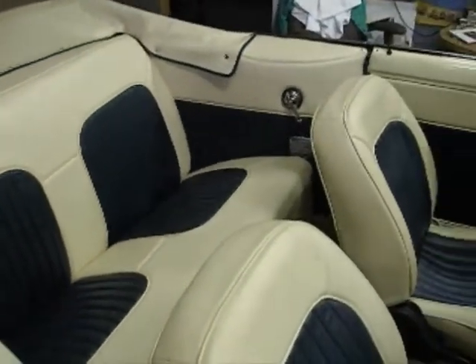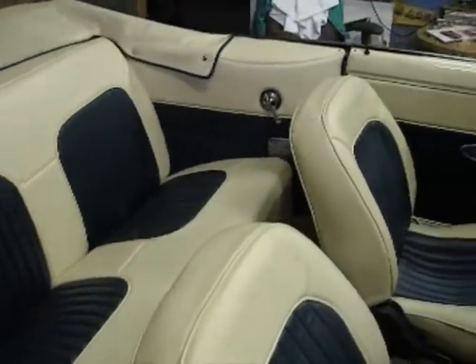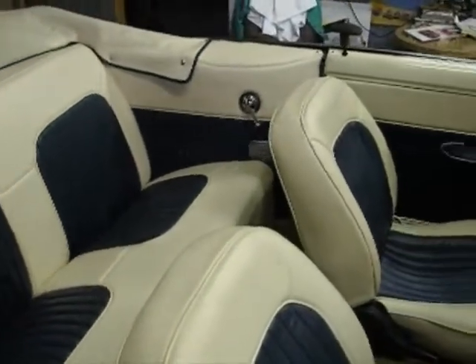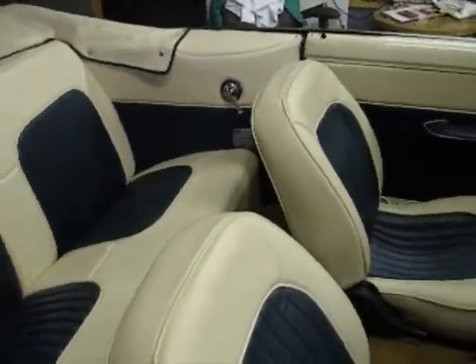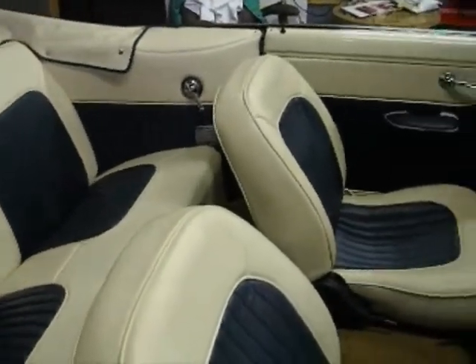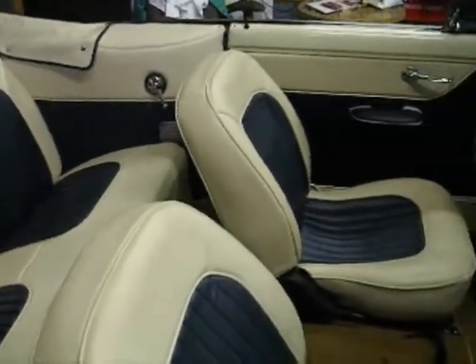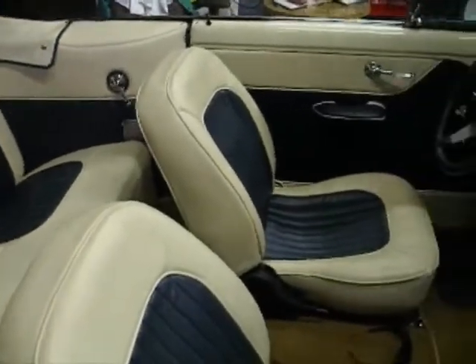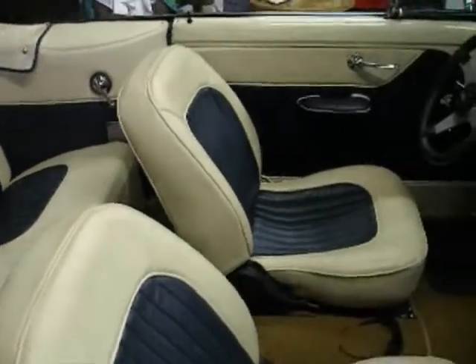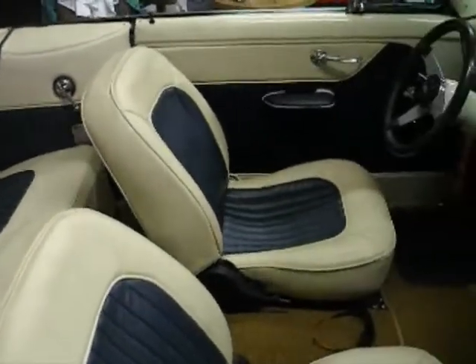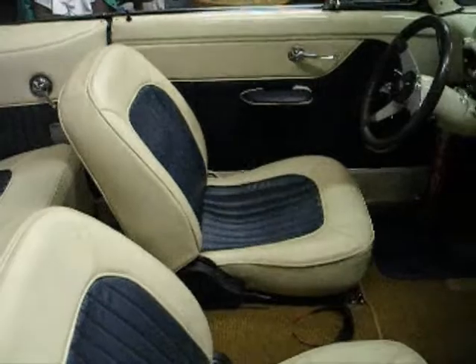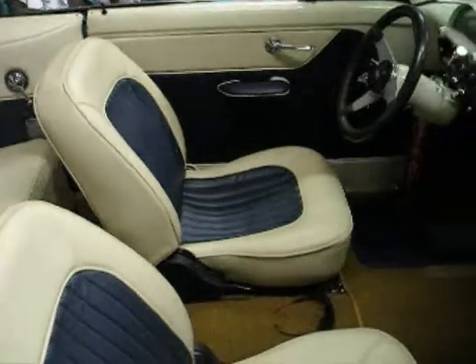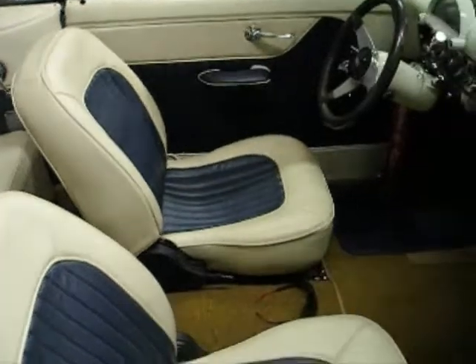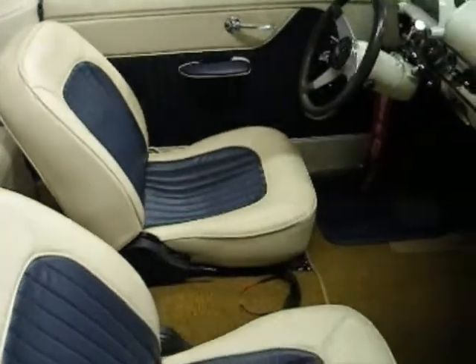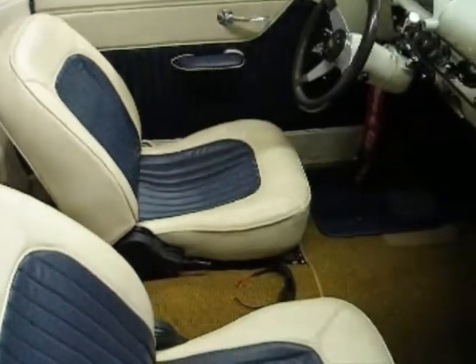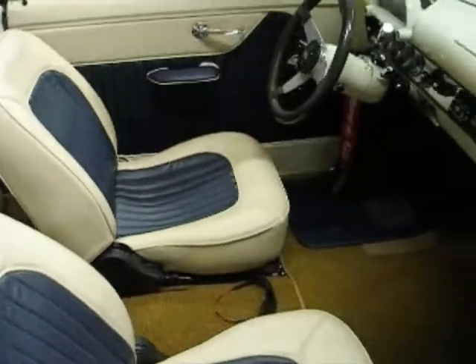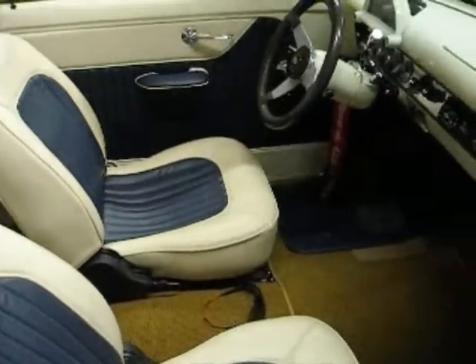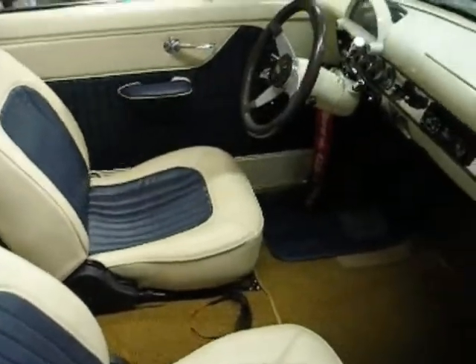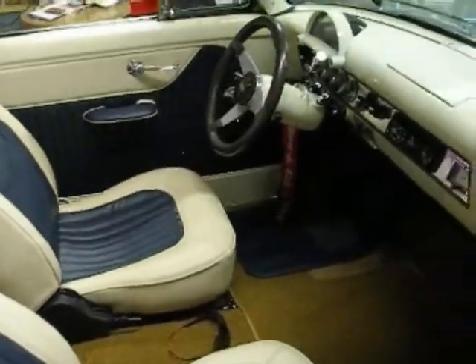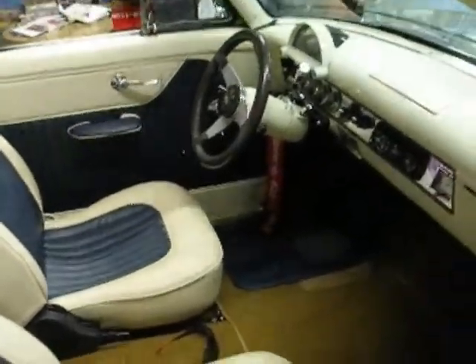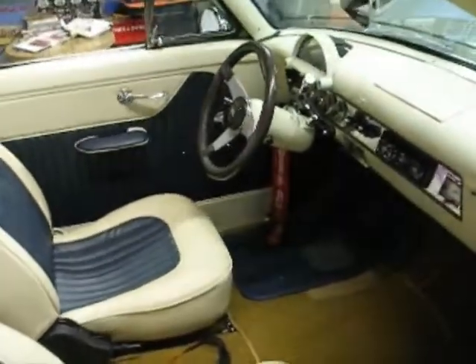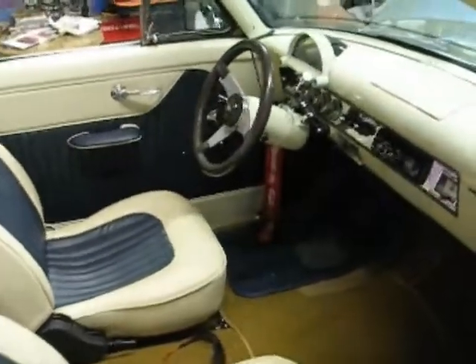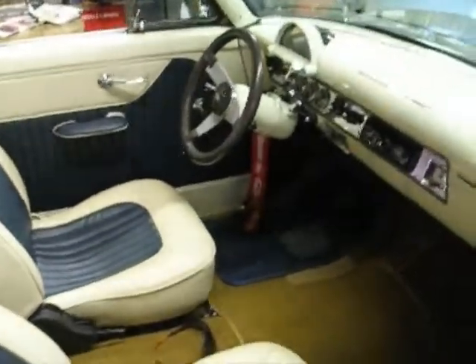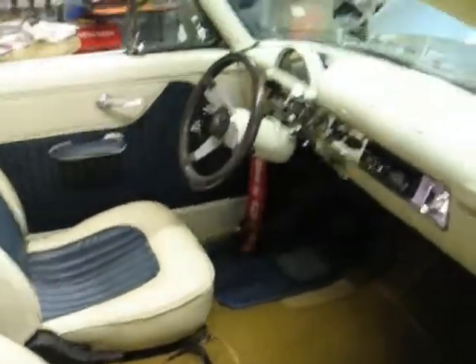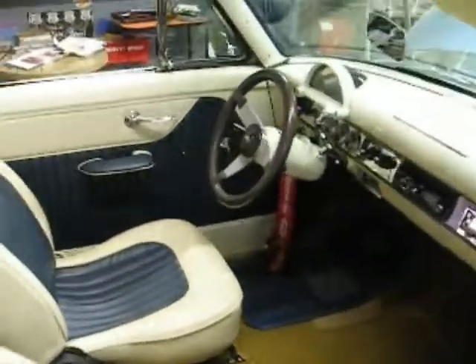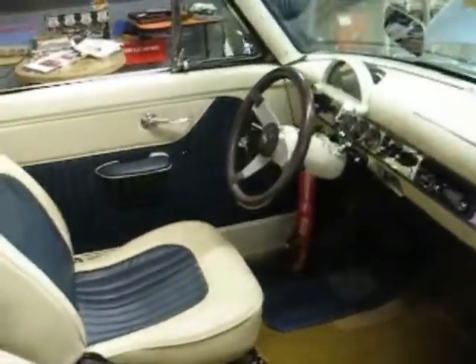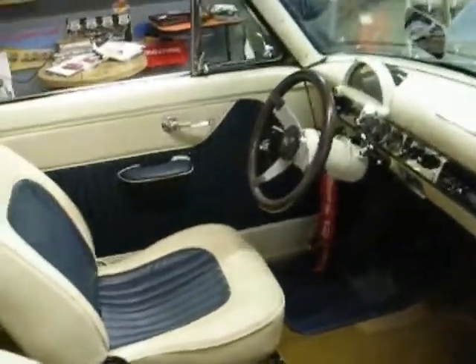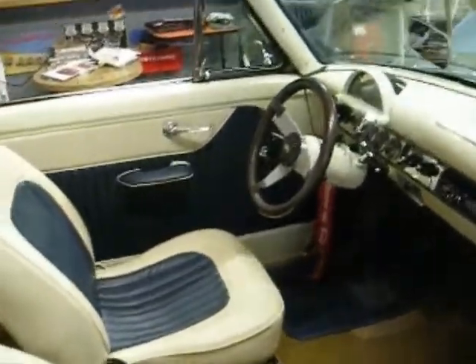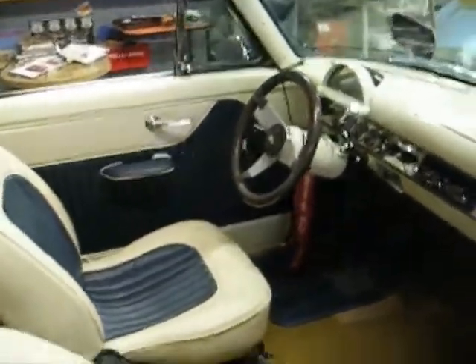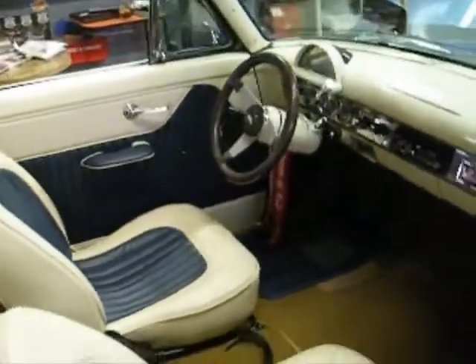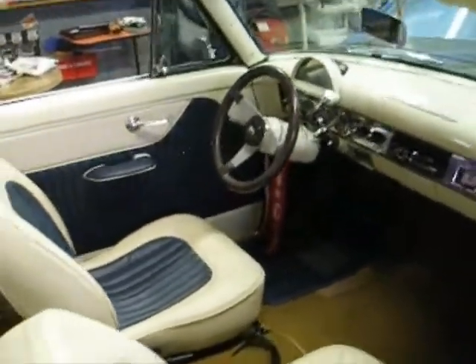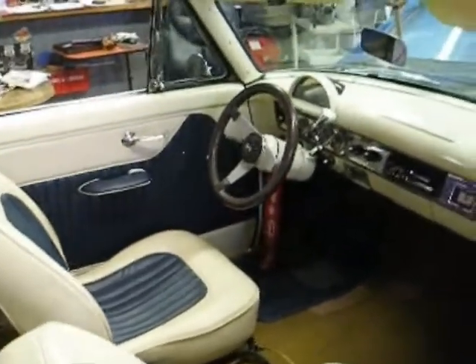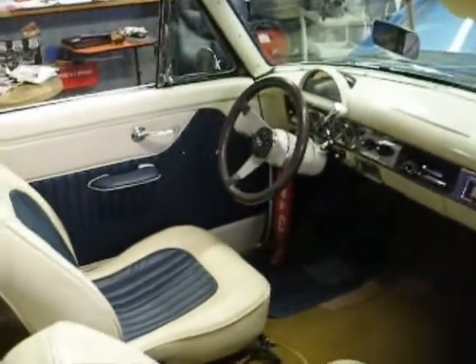I'm still working on a console for it. I'm not working real hard, but I've got an idea in my mind.